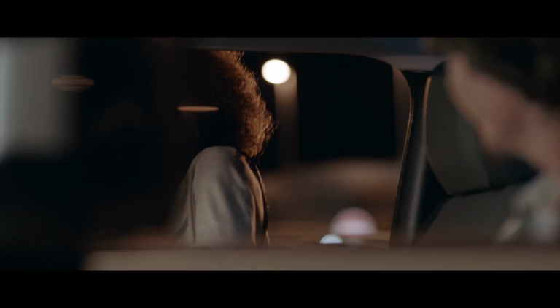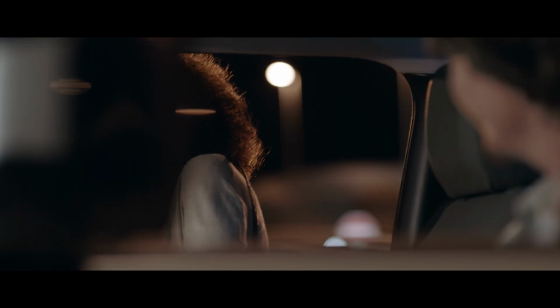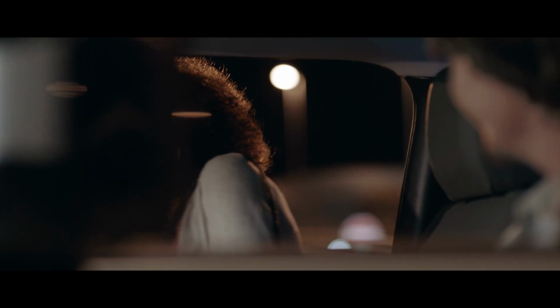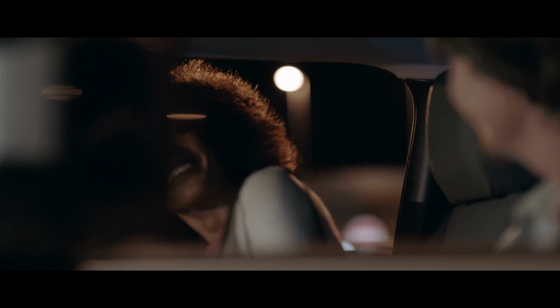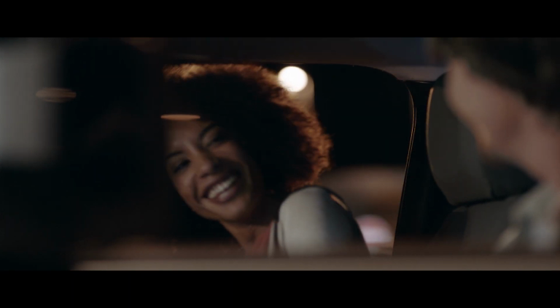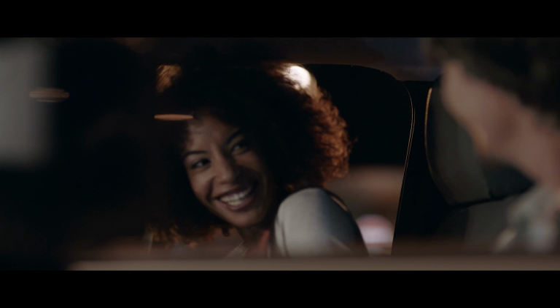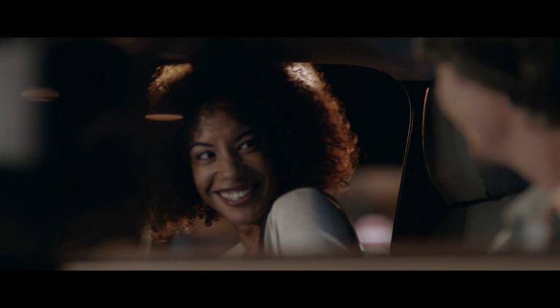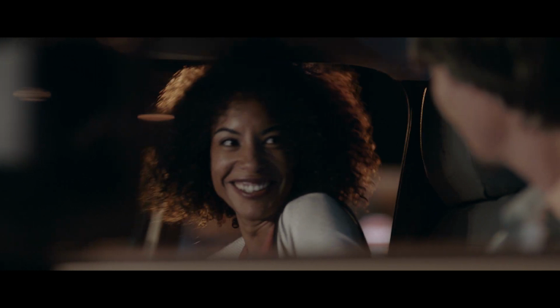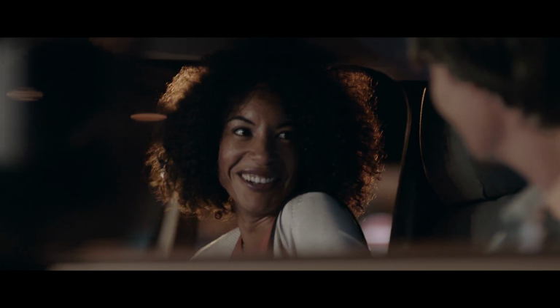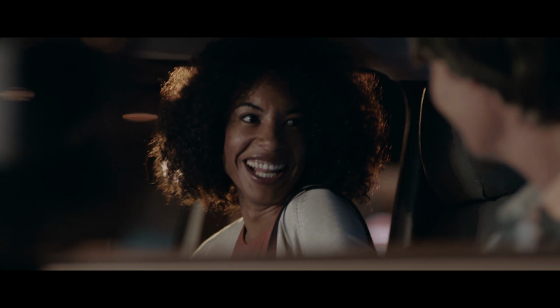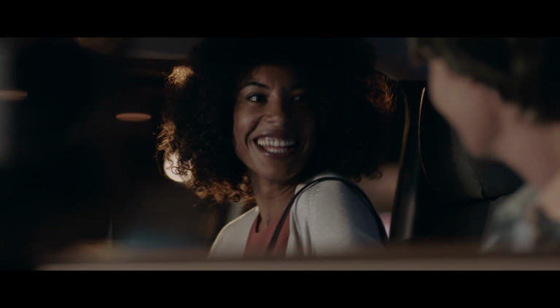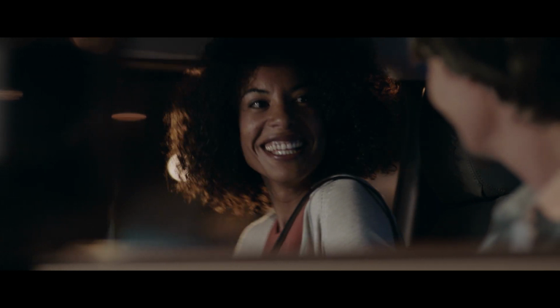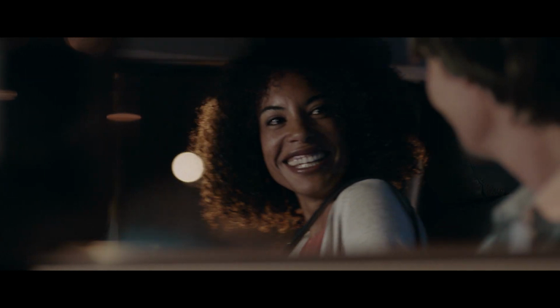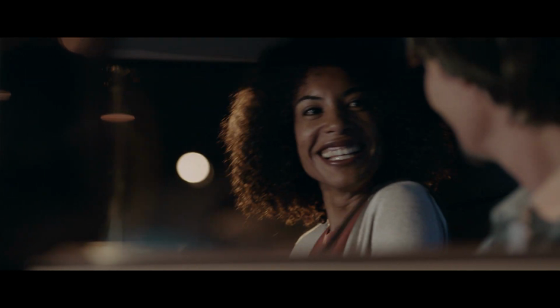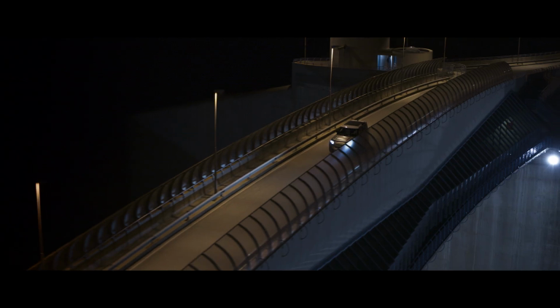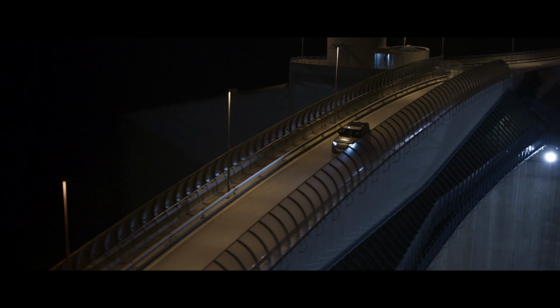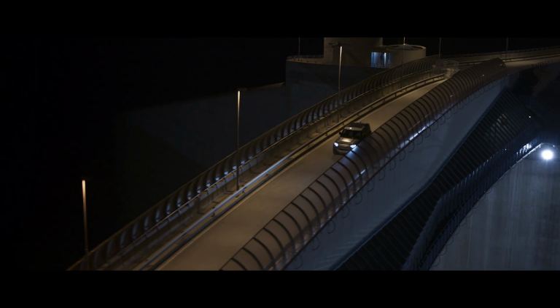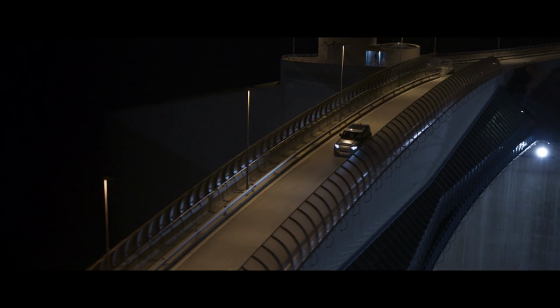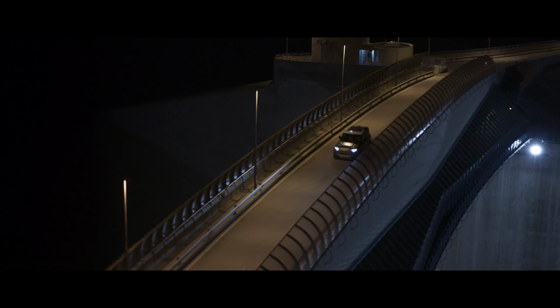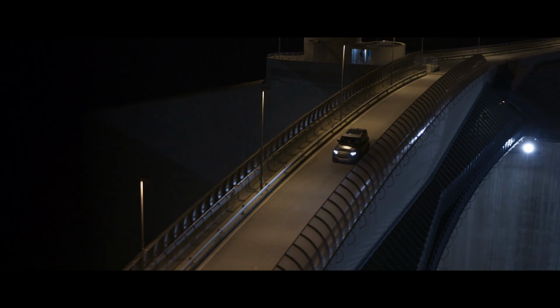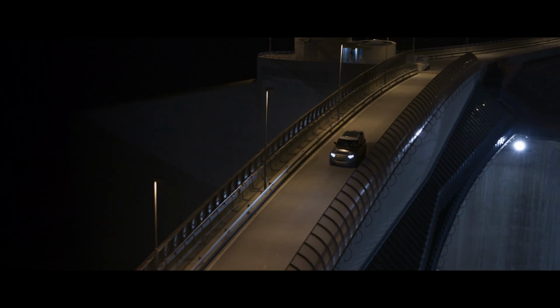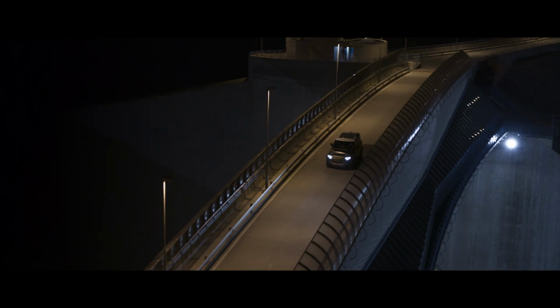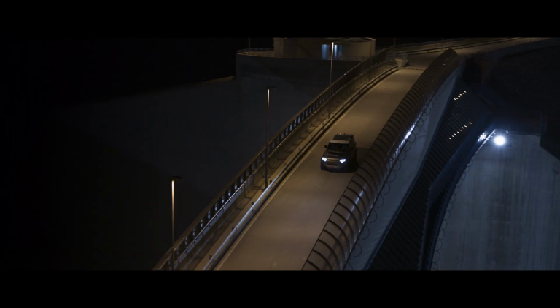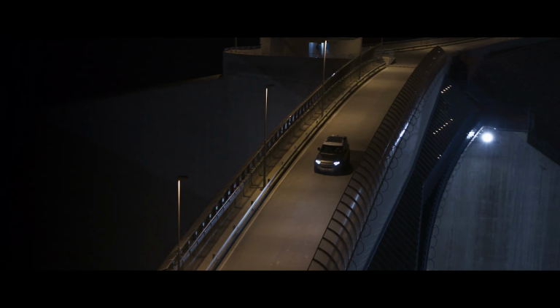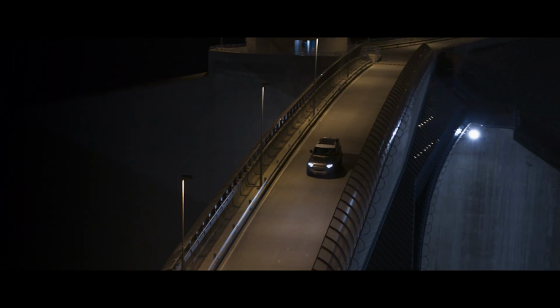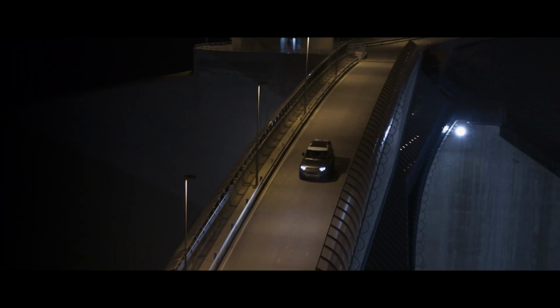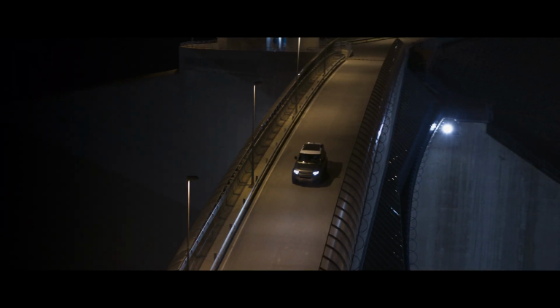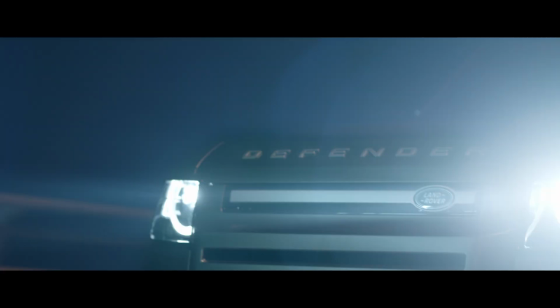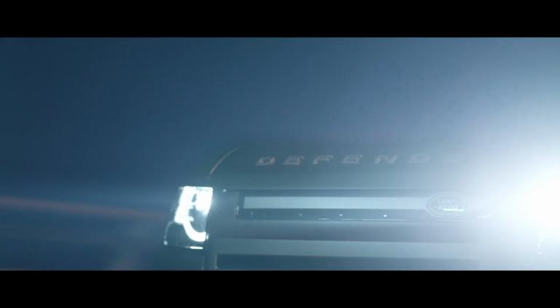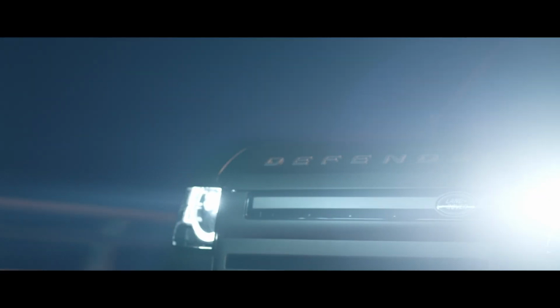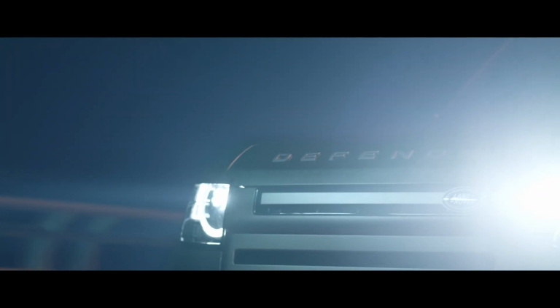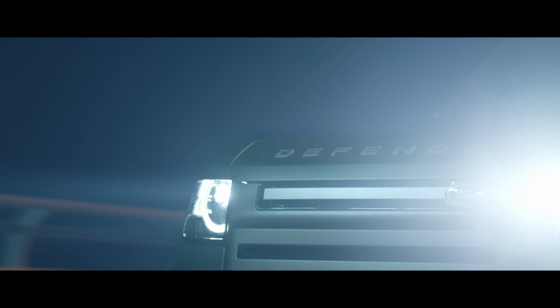So whether you're conquering the commute or exploring the rugged outdoors, go your own way.